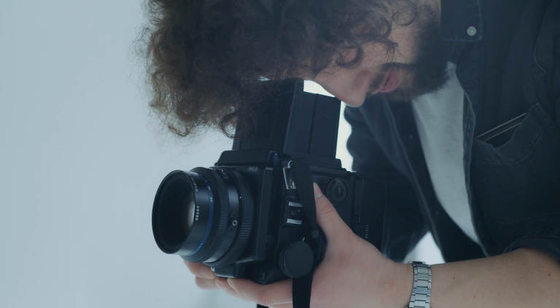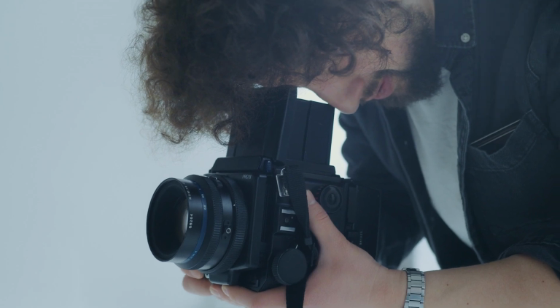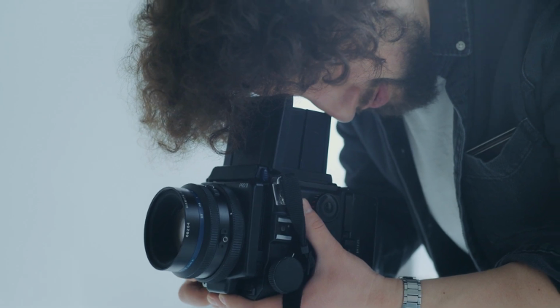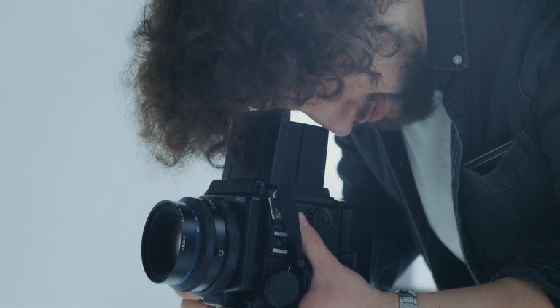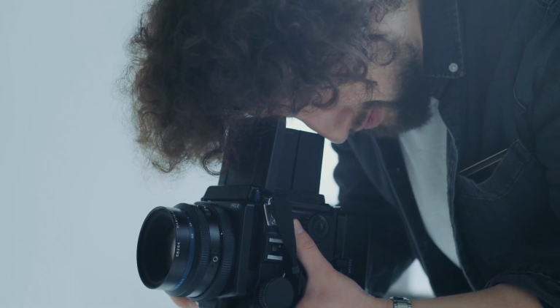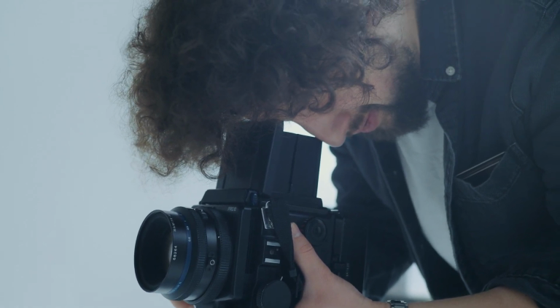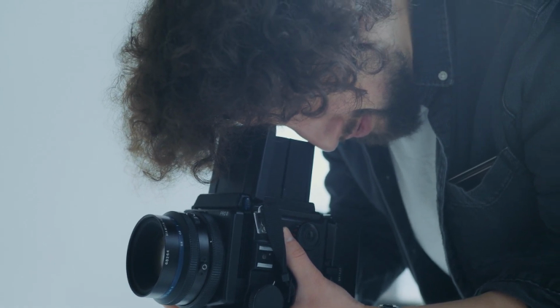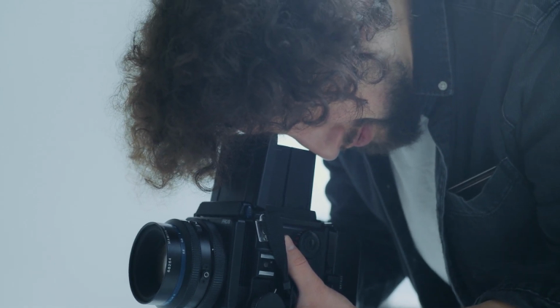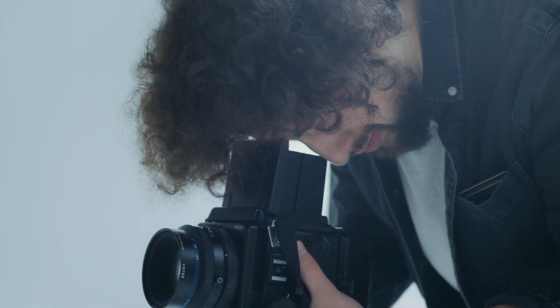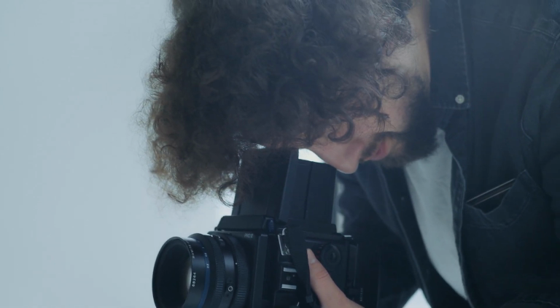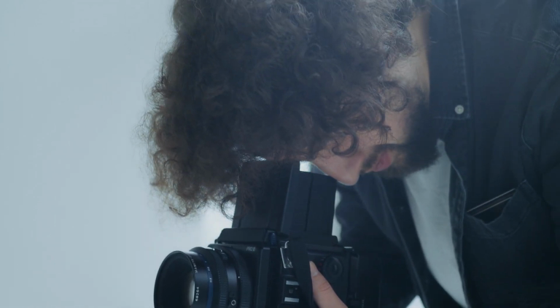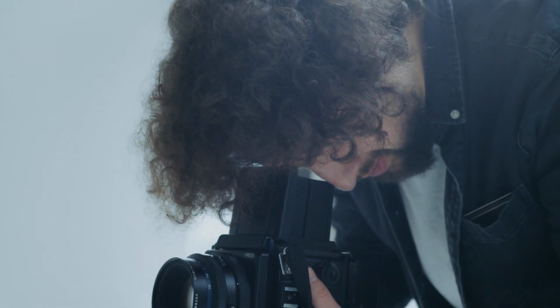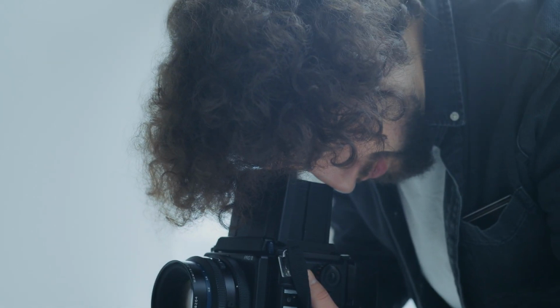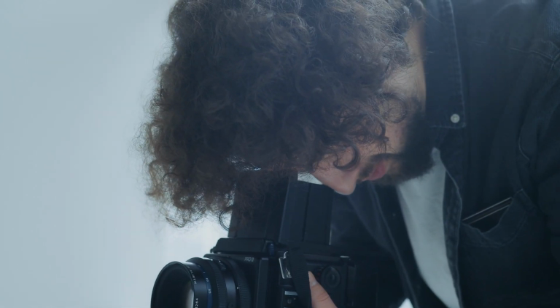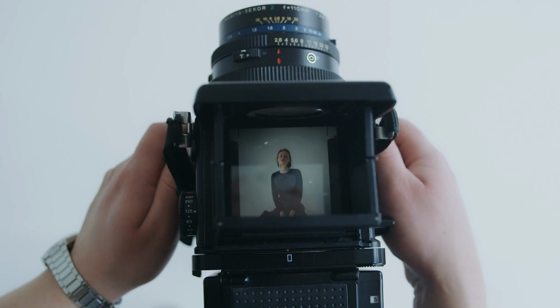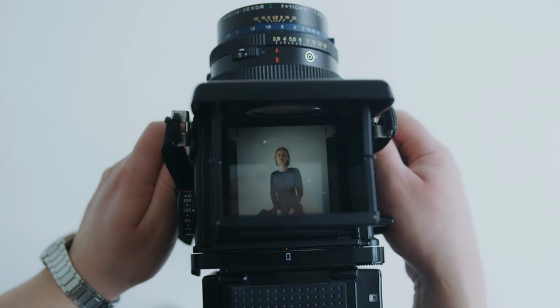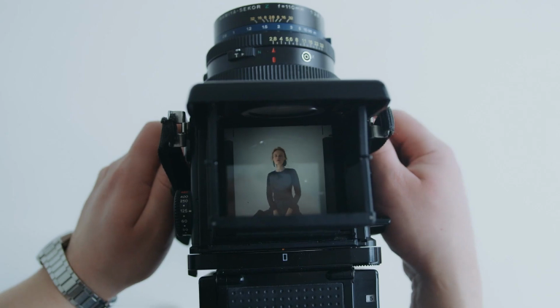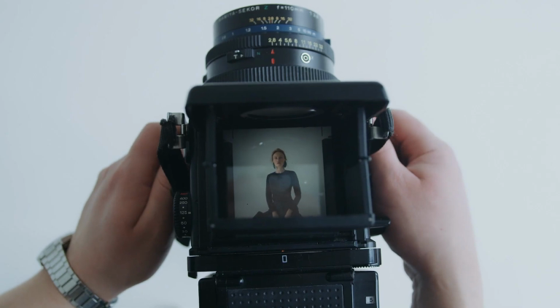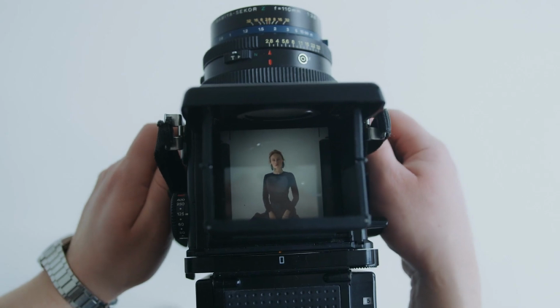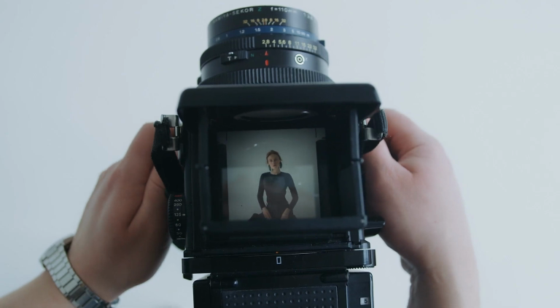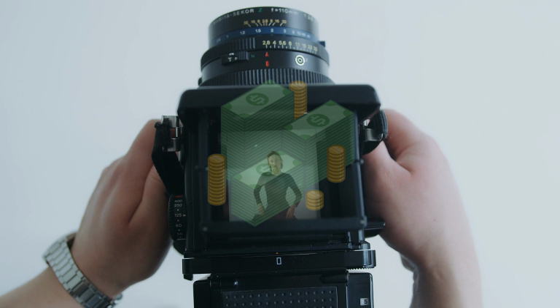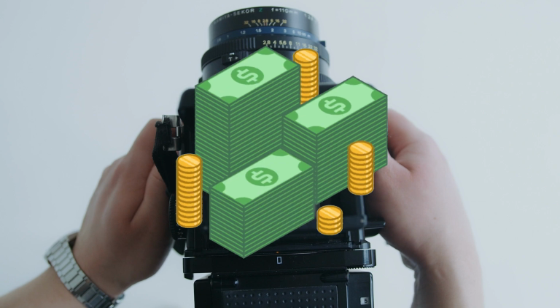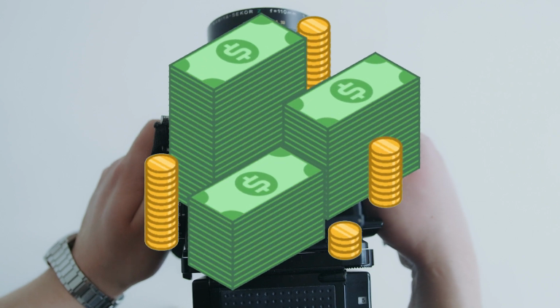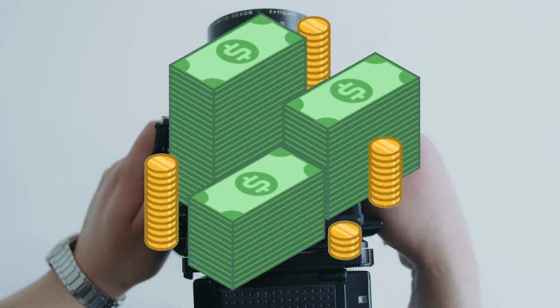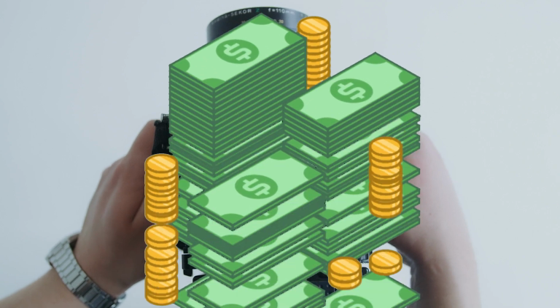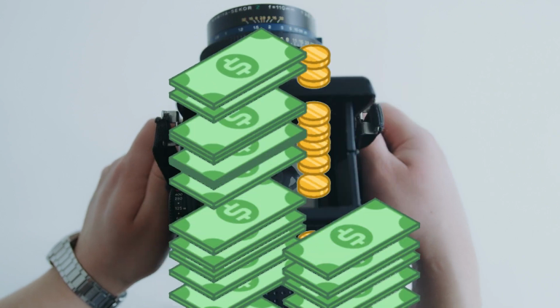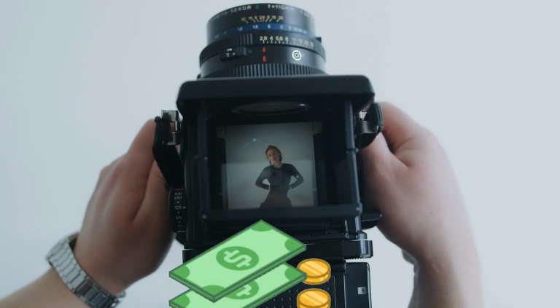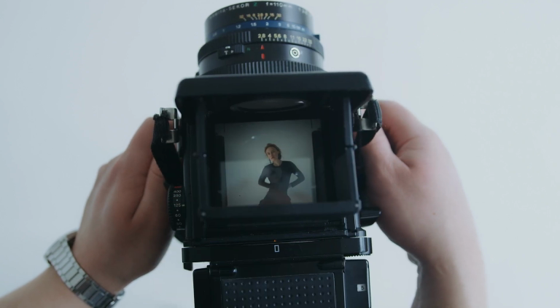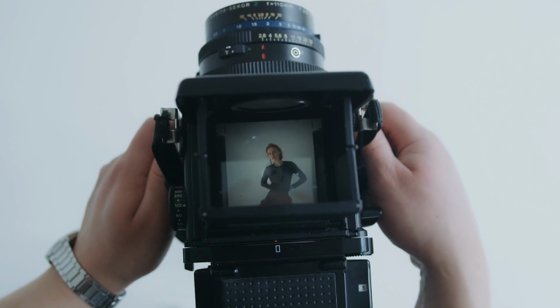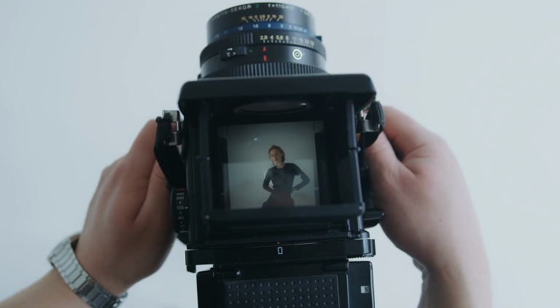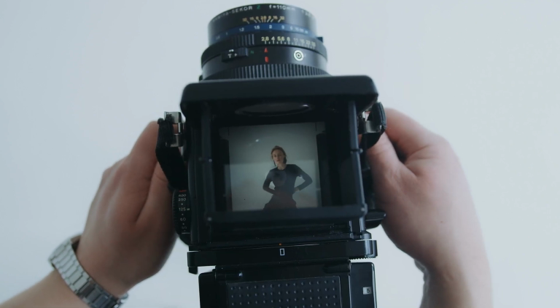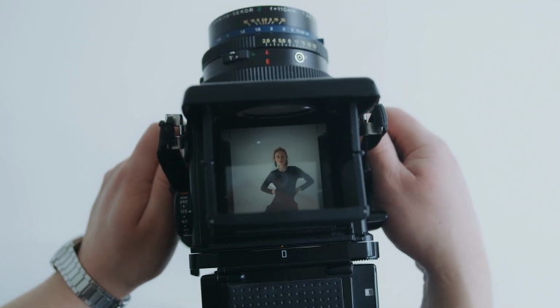Are you still going to the photography studio for a professional headshot? Please save your money and time. AI can help you solve this headache.